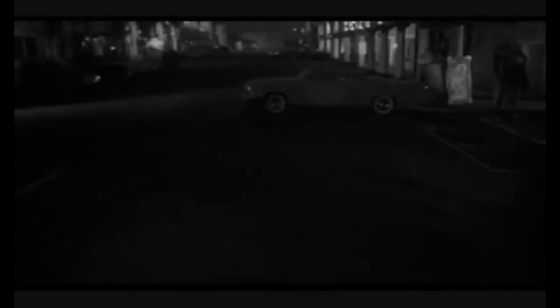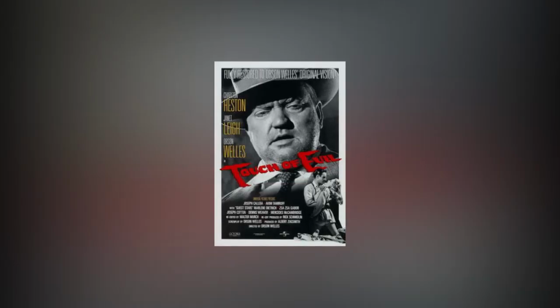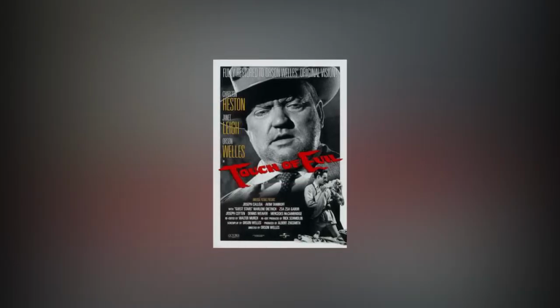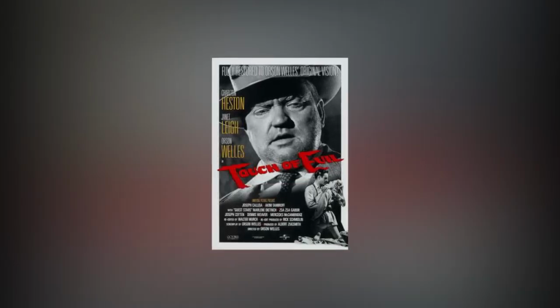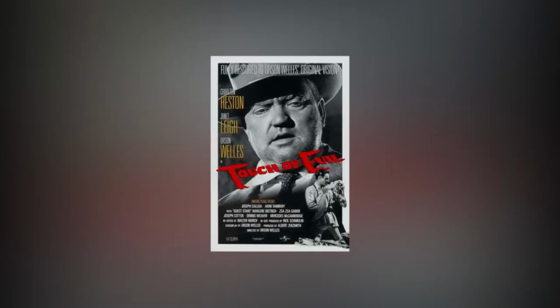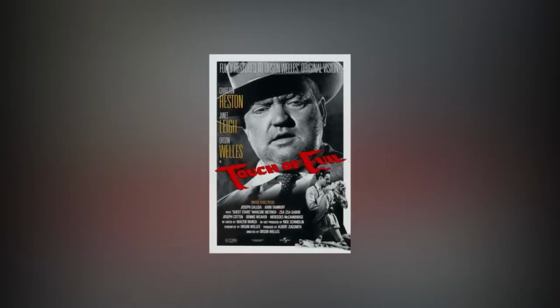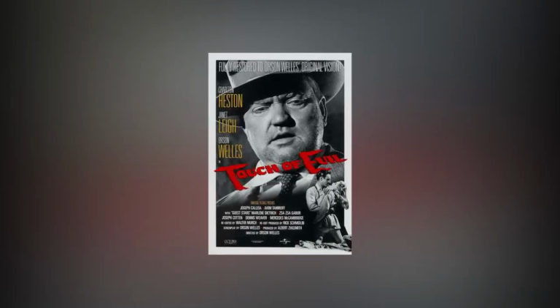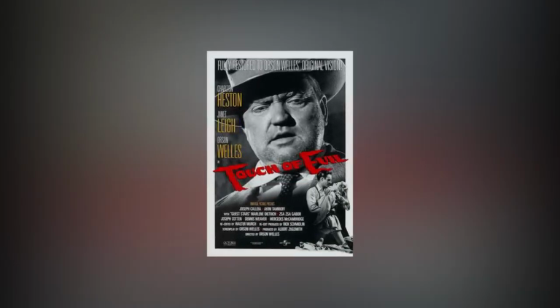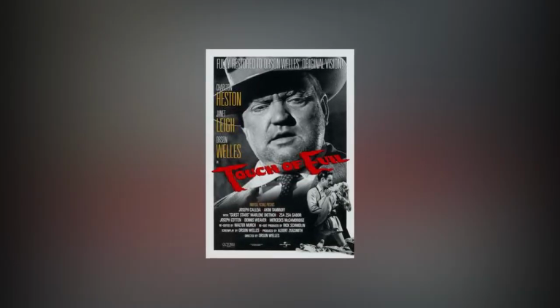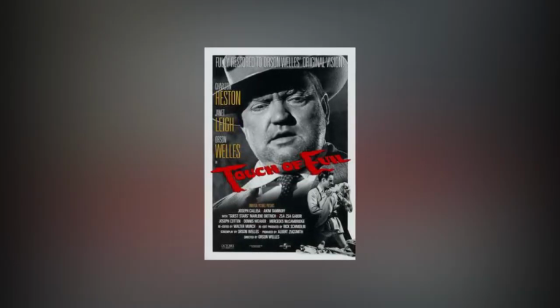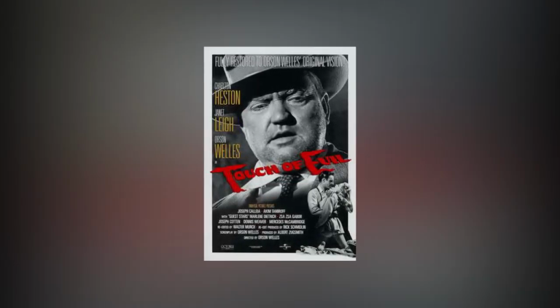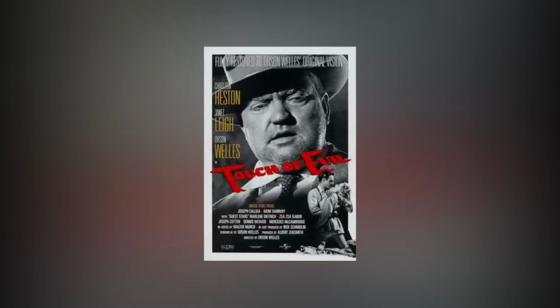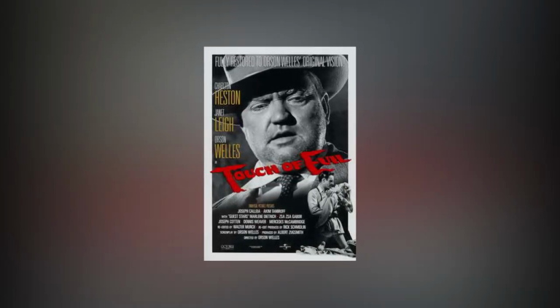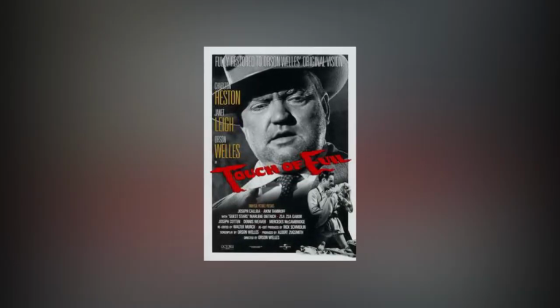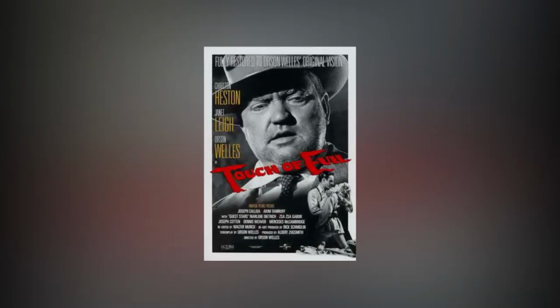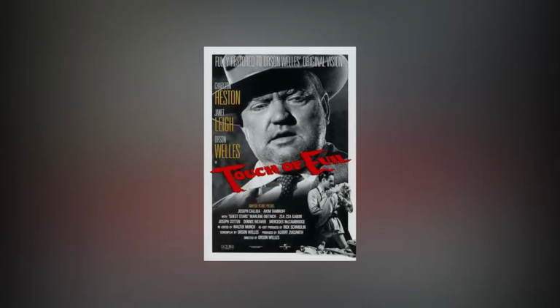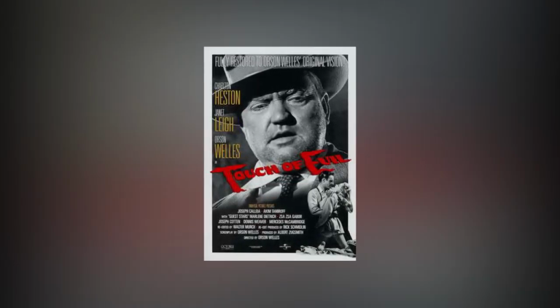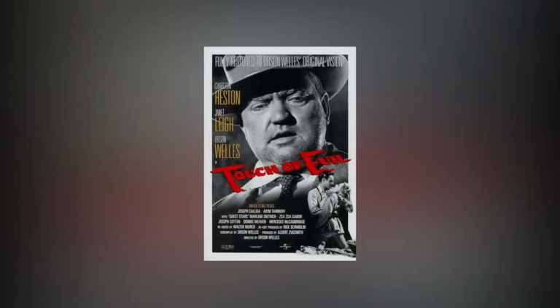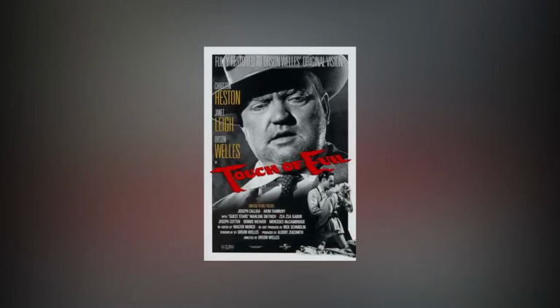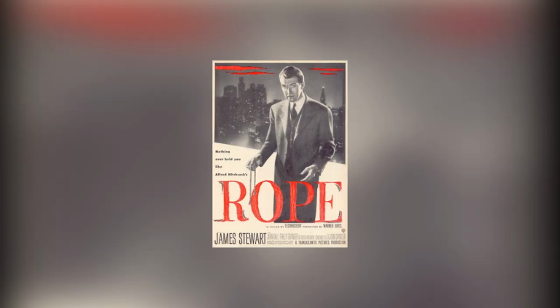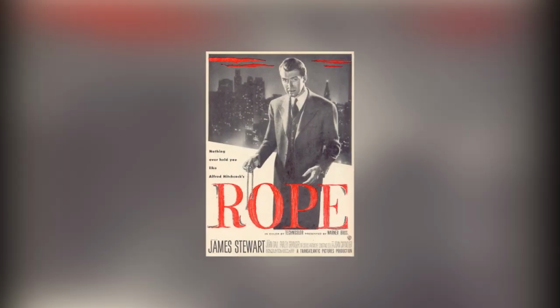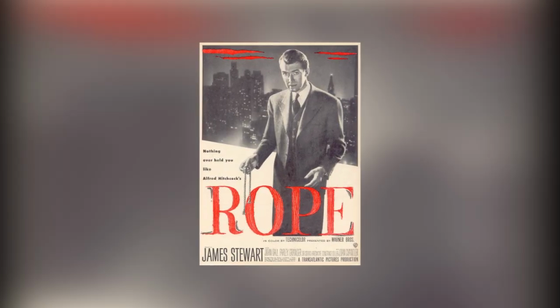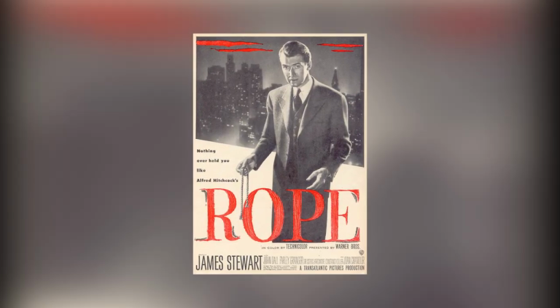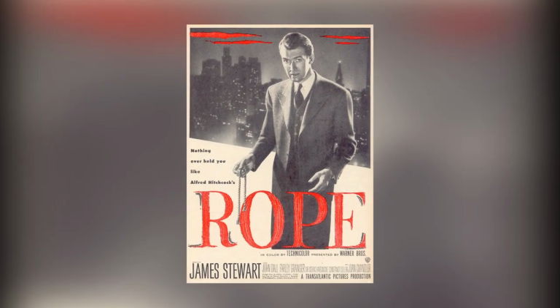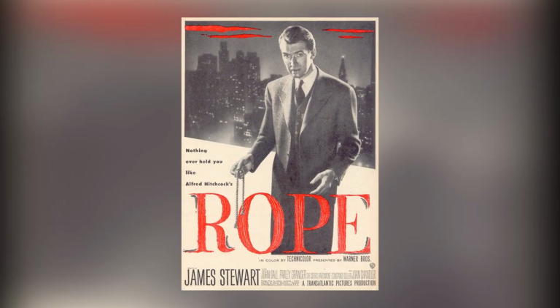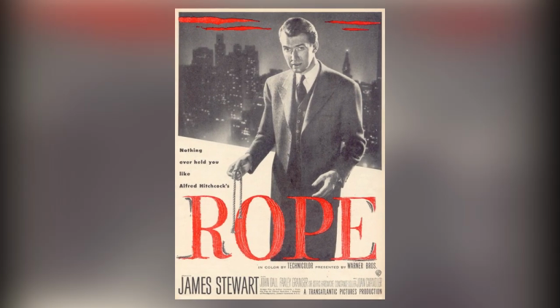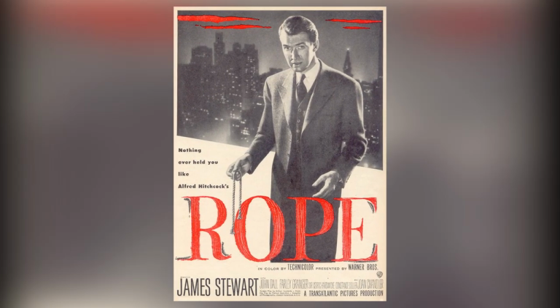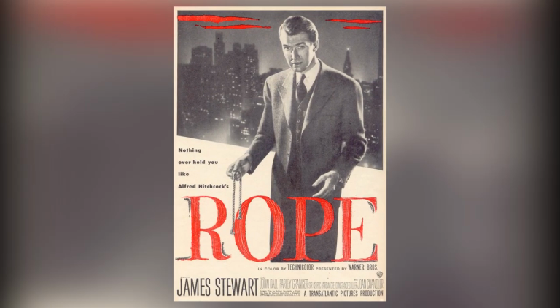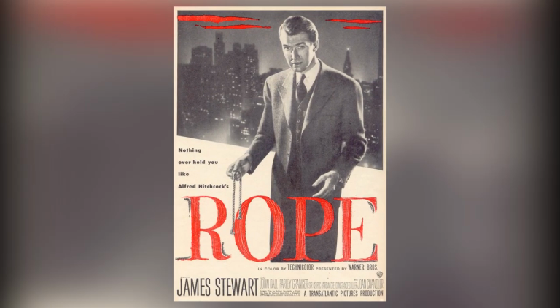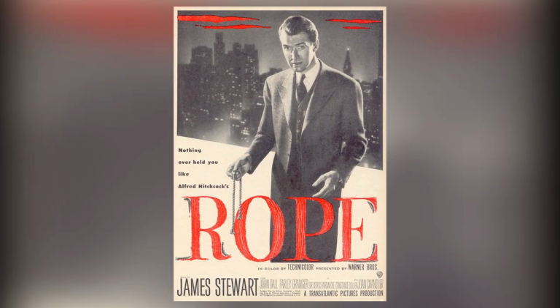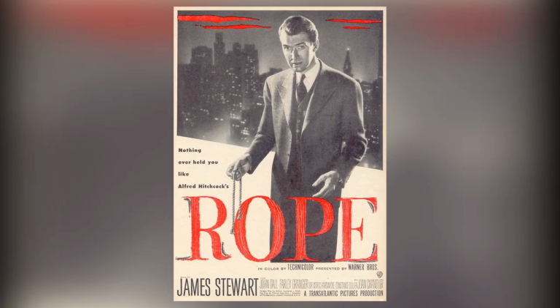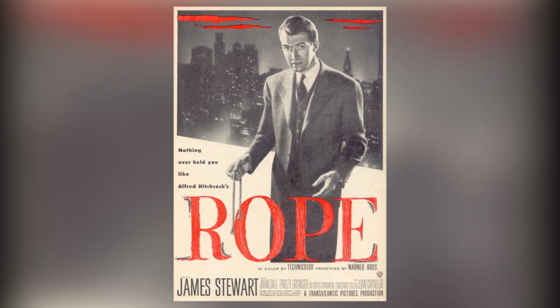The opening shot of Touch of Evil is considered to be a big step up from Rope because of the extensive camera movement.